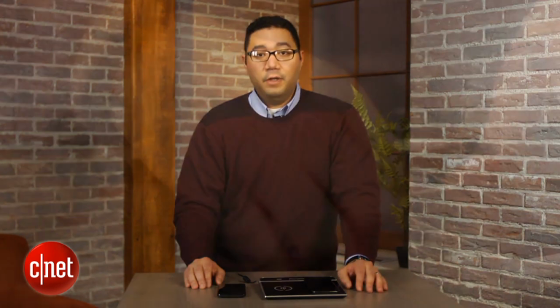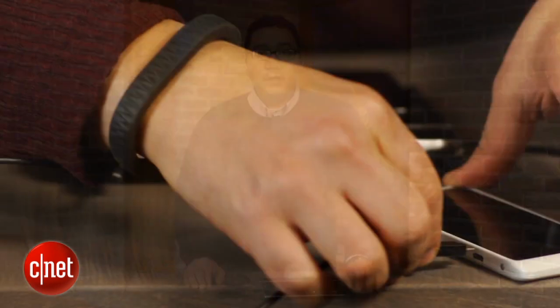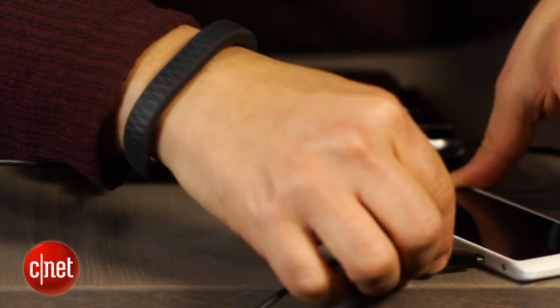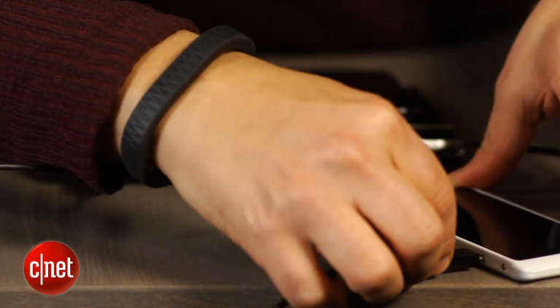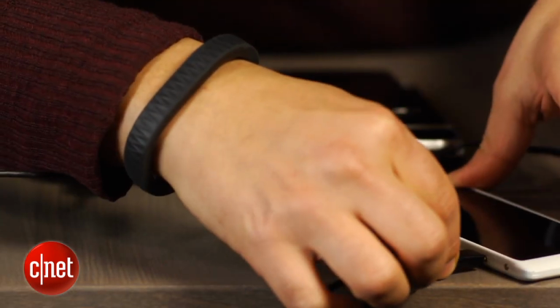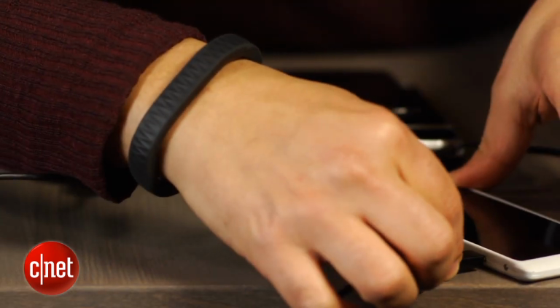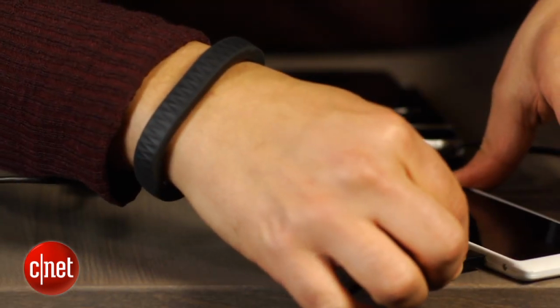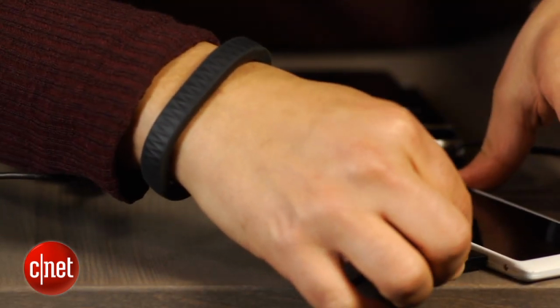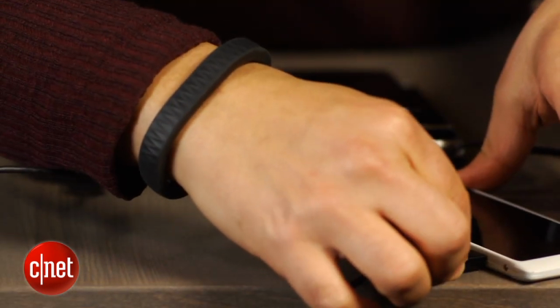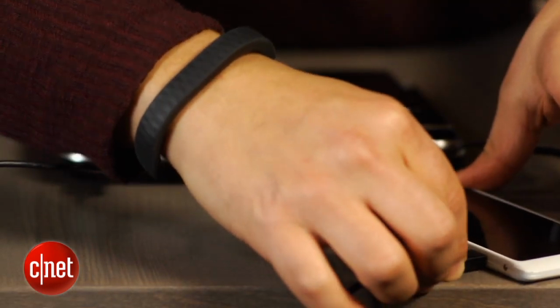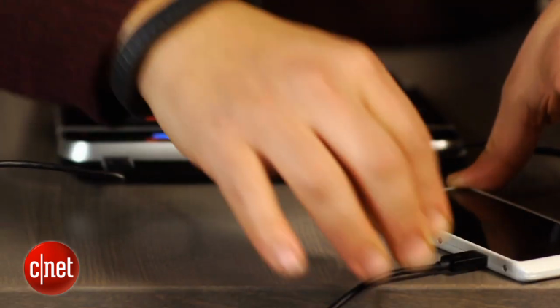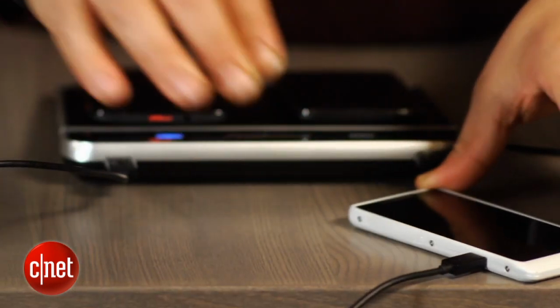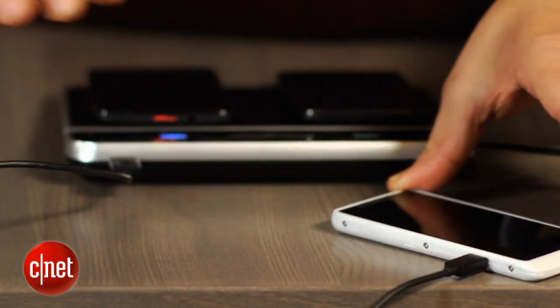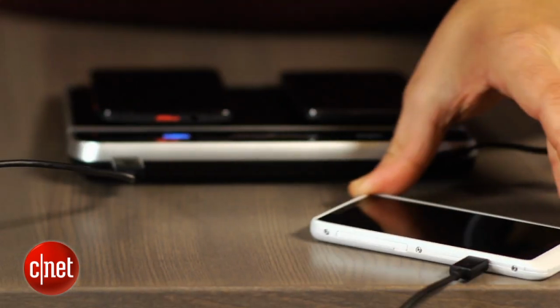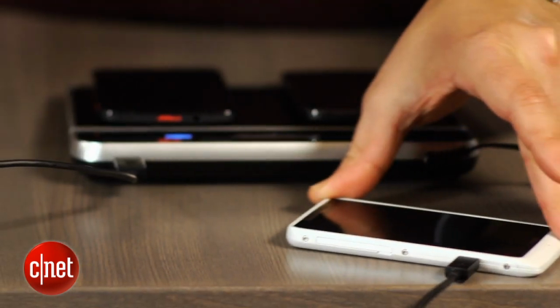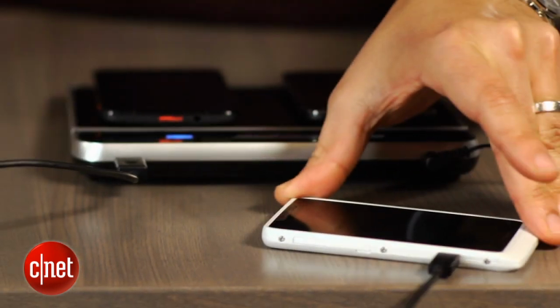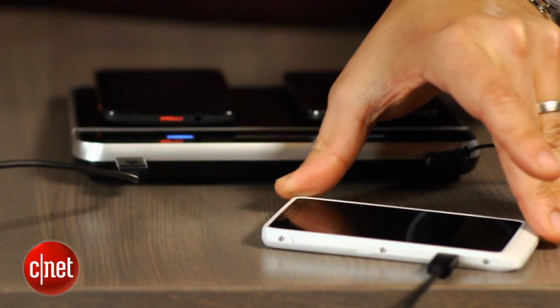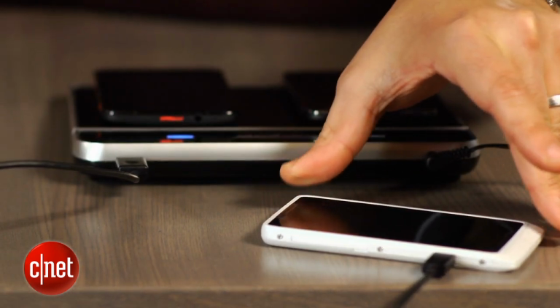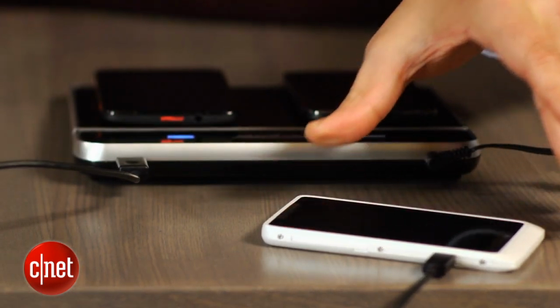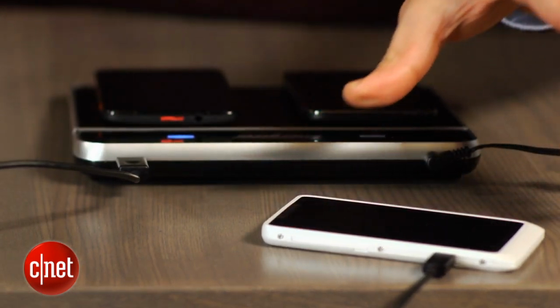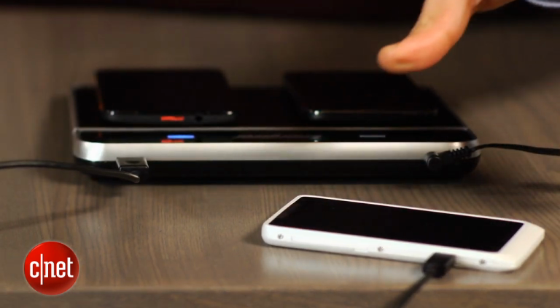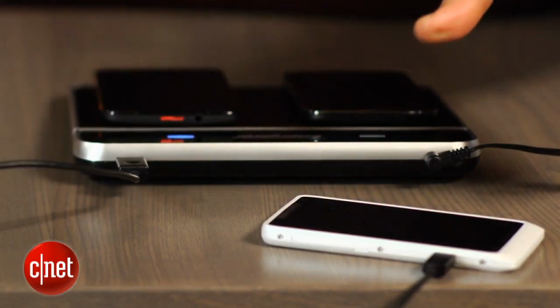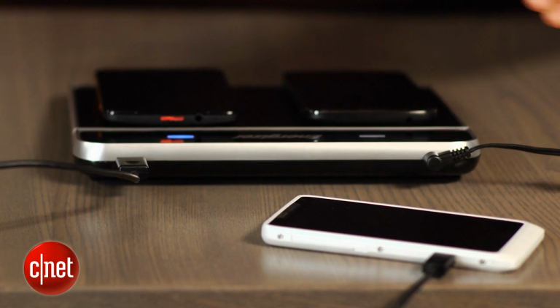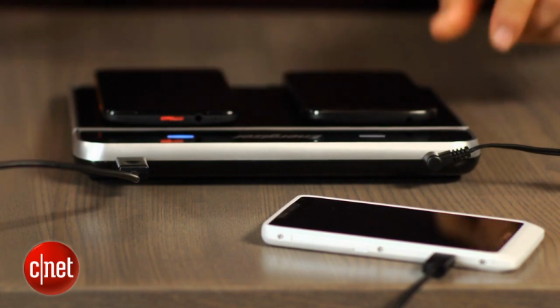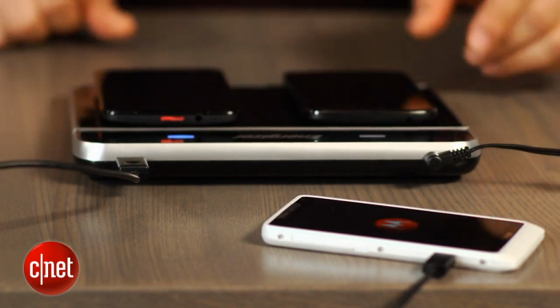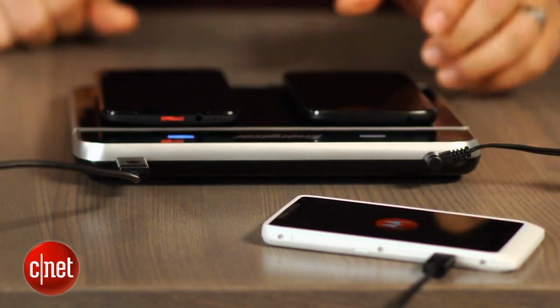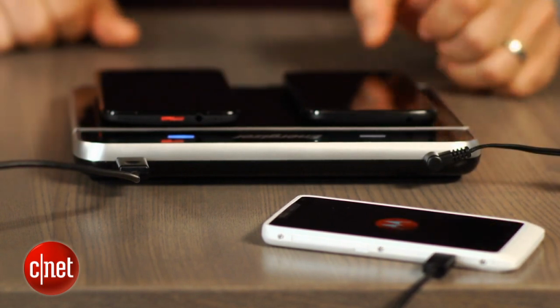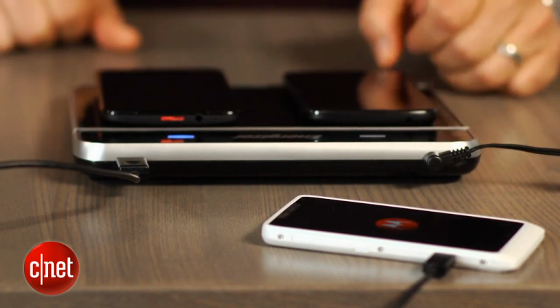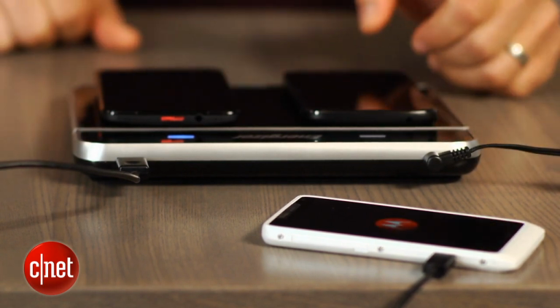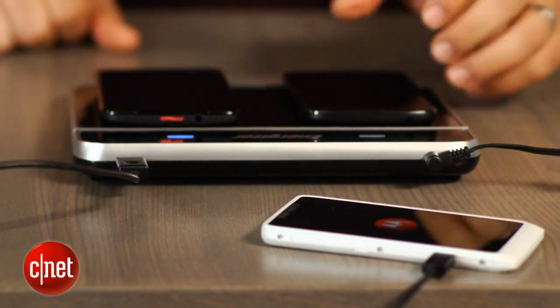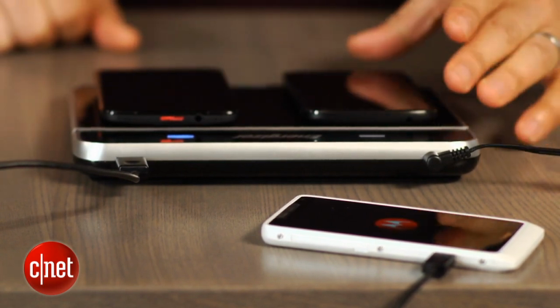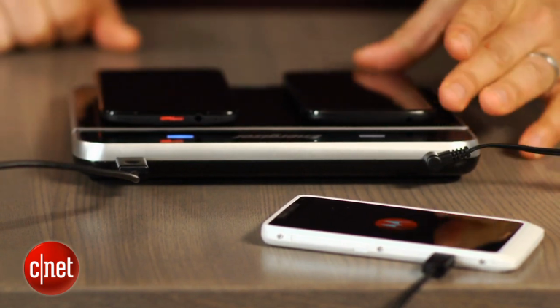The charger also has a standard USB port to connect and charge devices using regular cables.